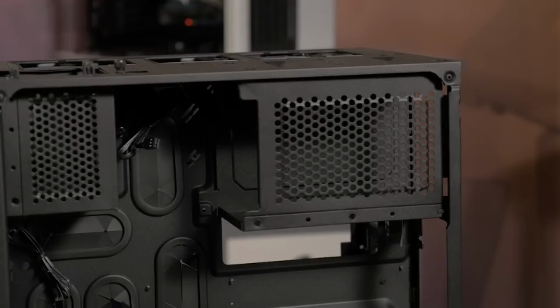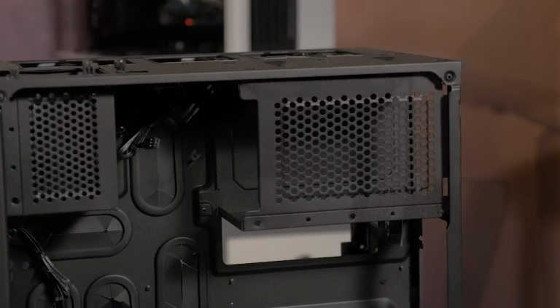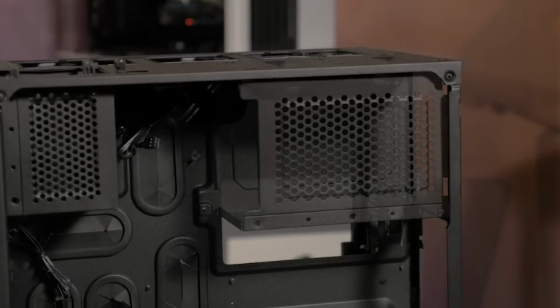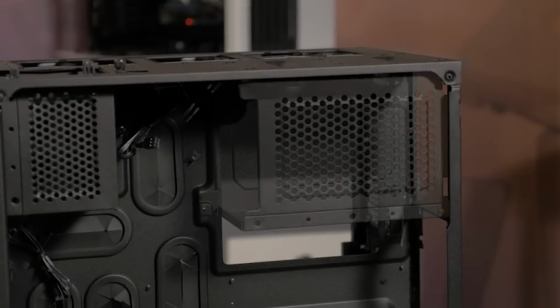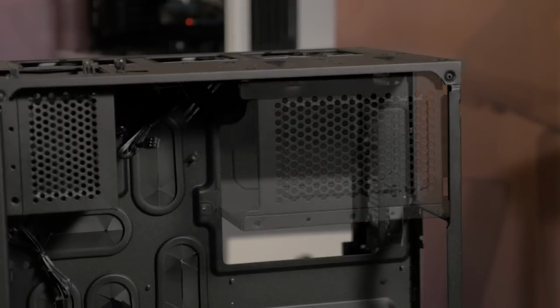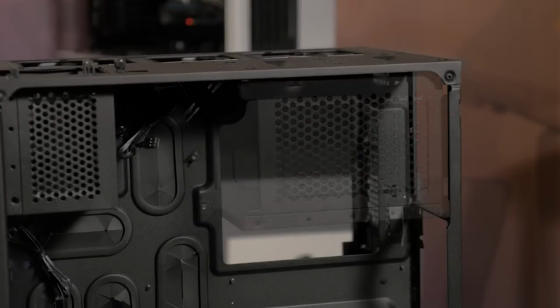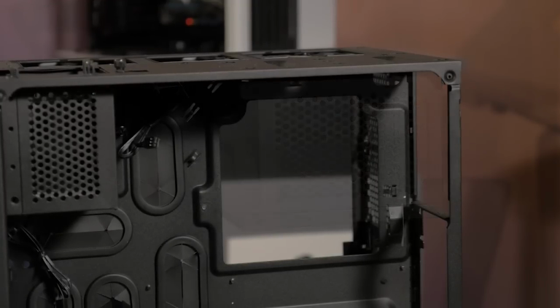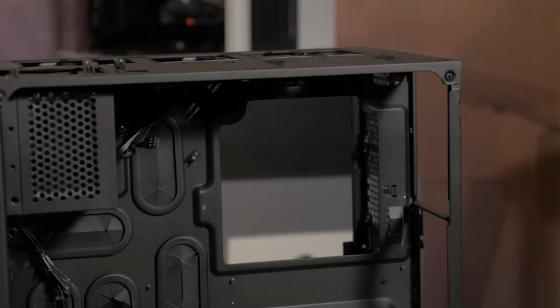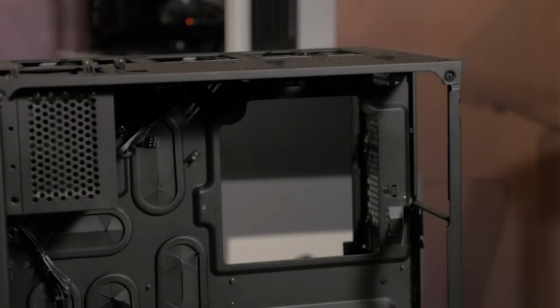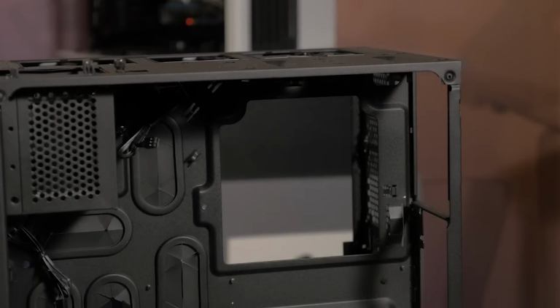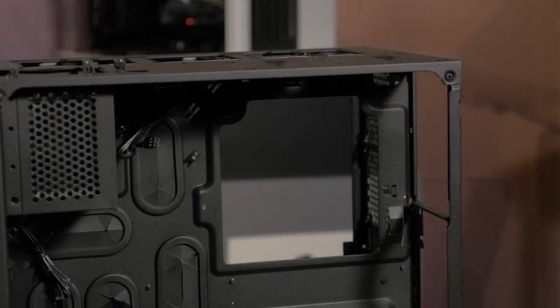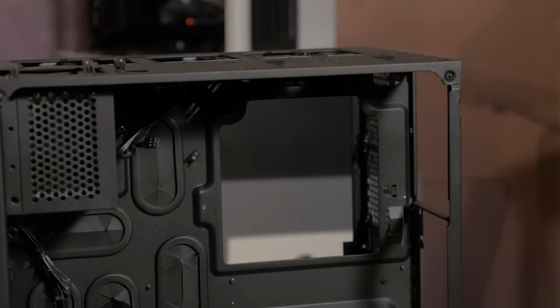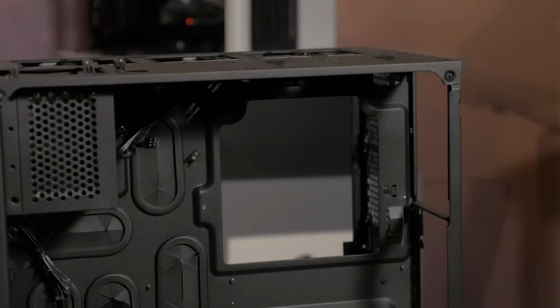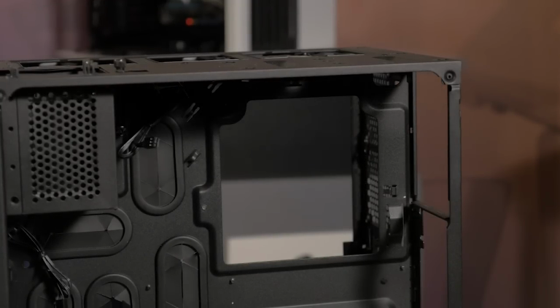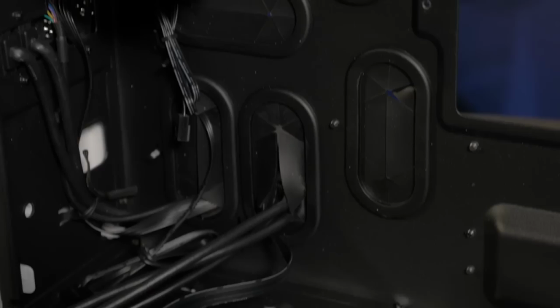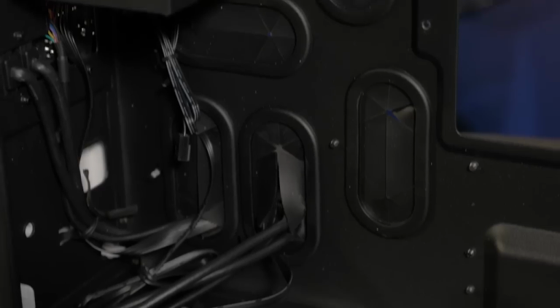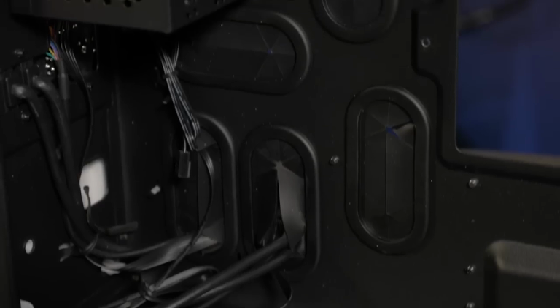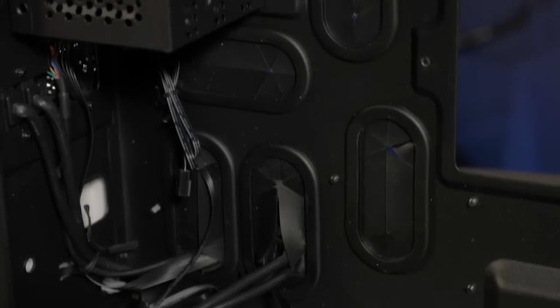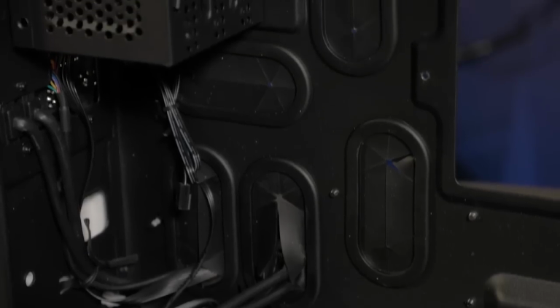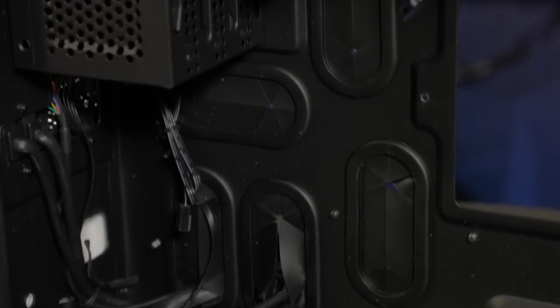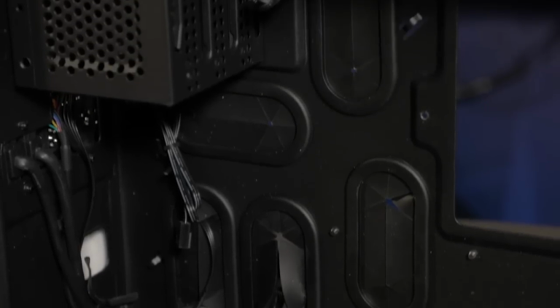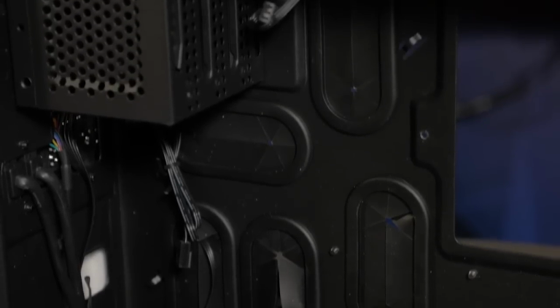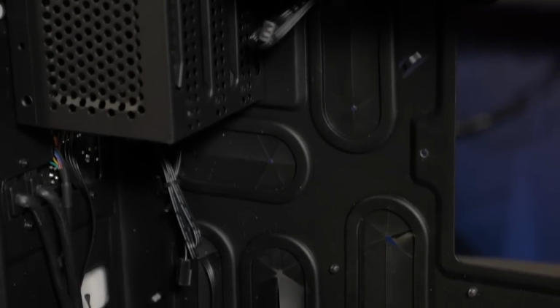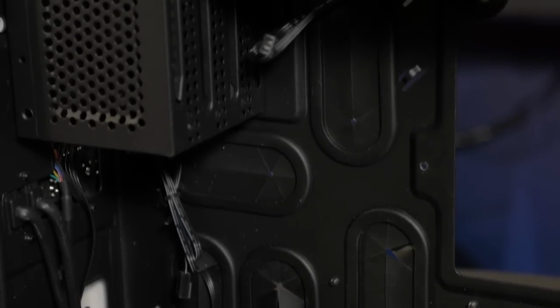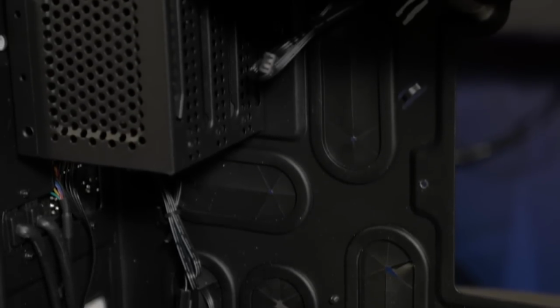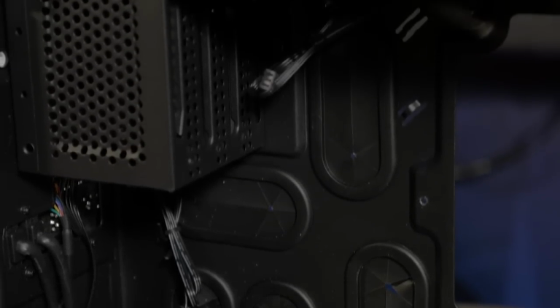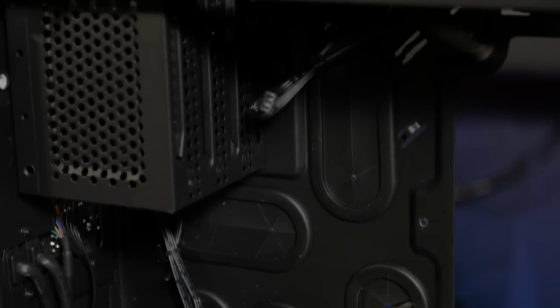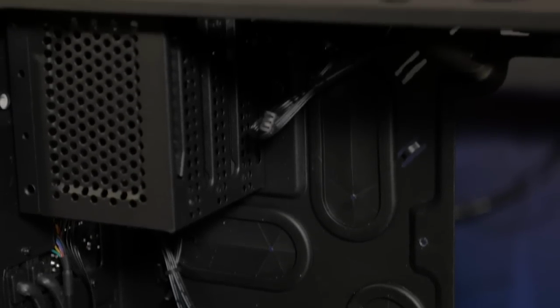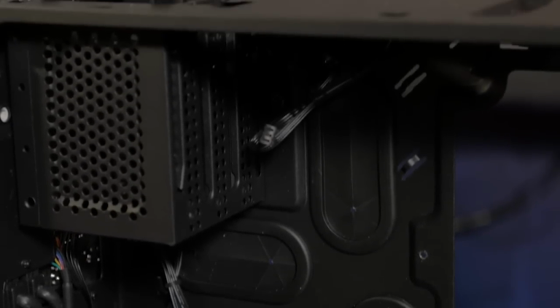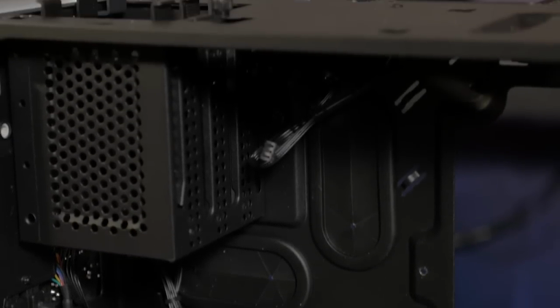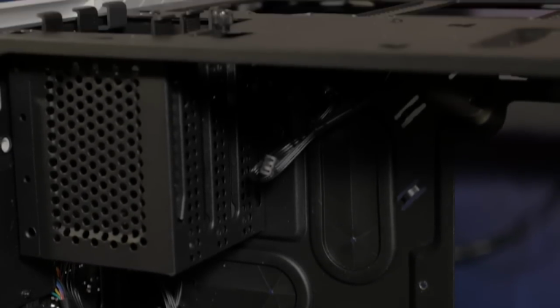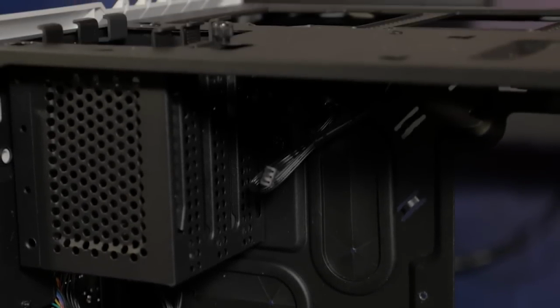Builds are neat and easy with the CPU back plate cutout, cable routing holes, and cable tie-downs behind the motherboard tray.